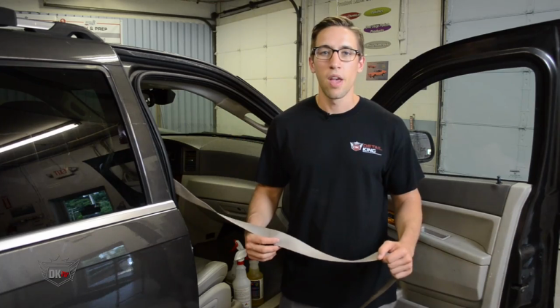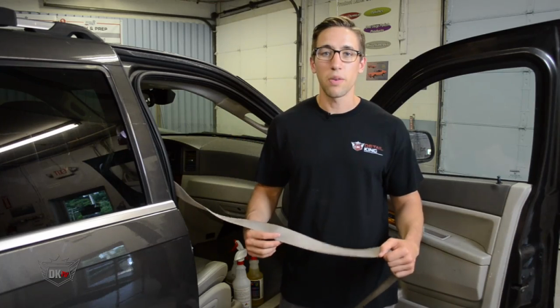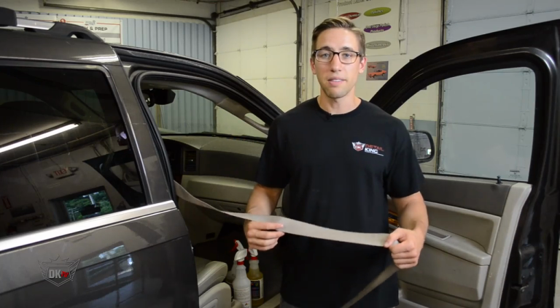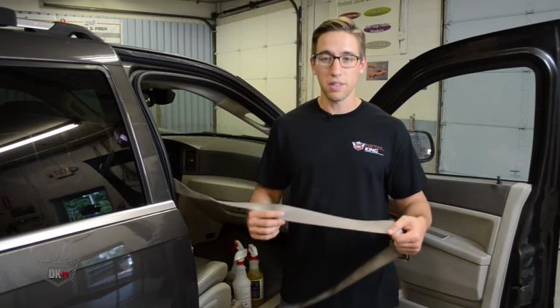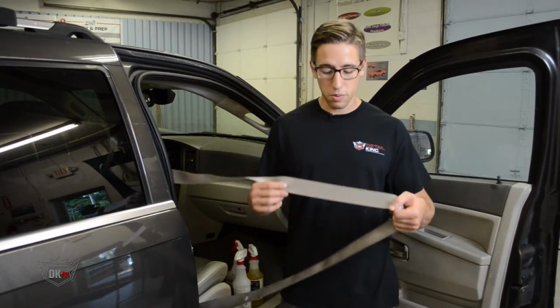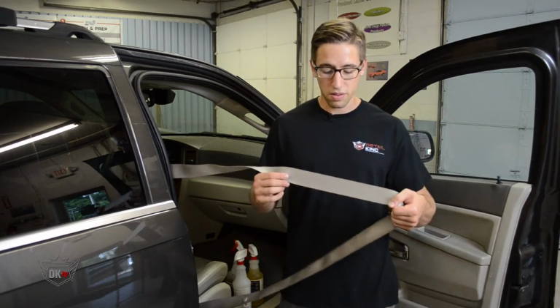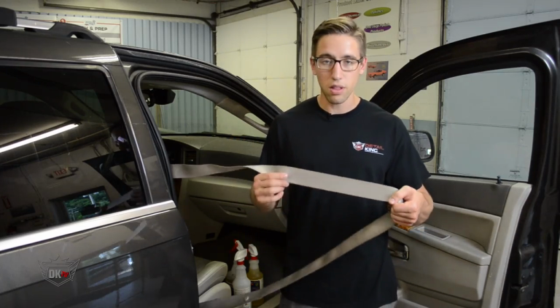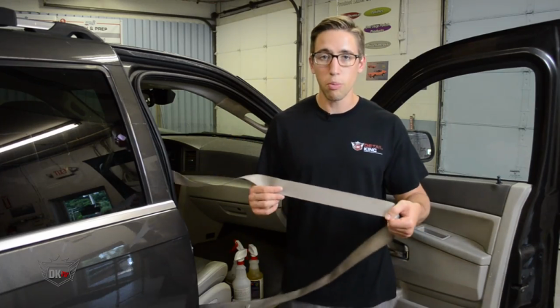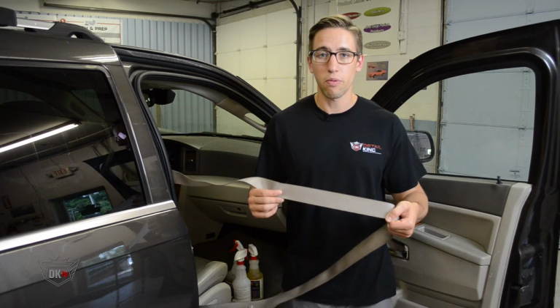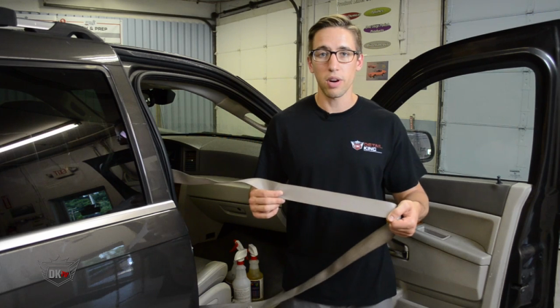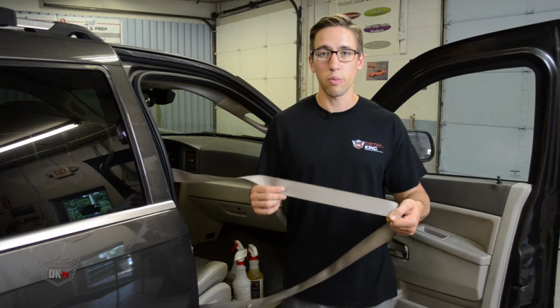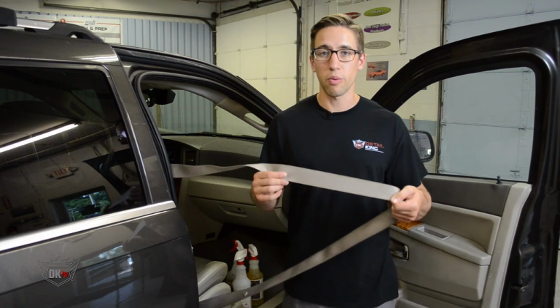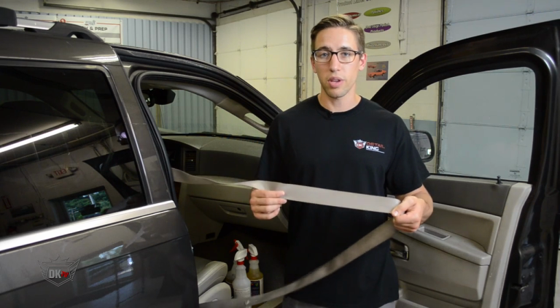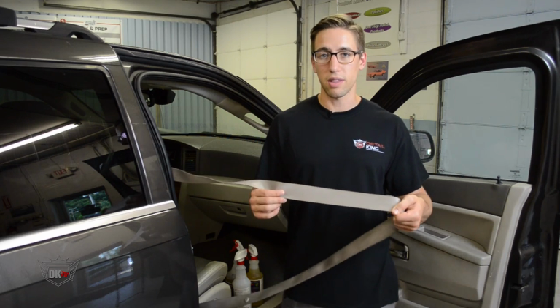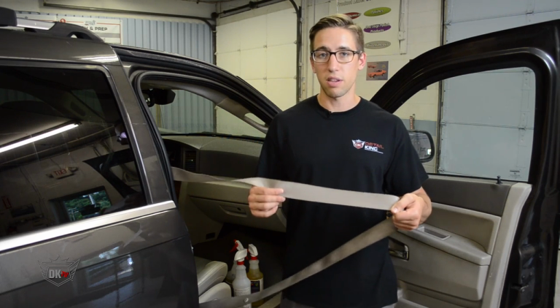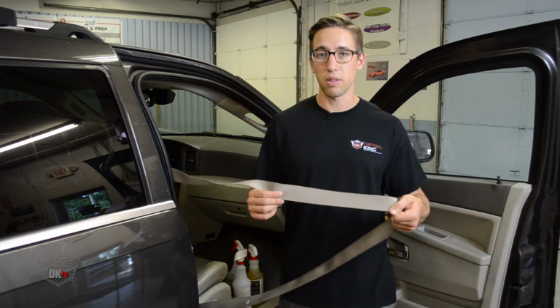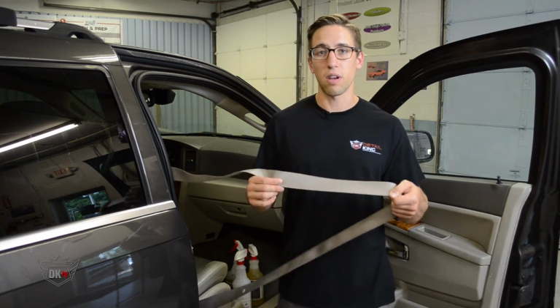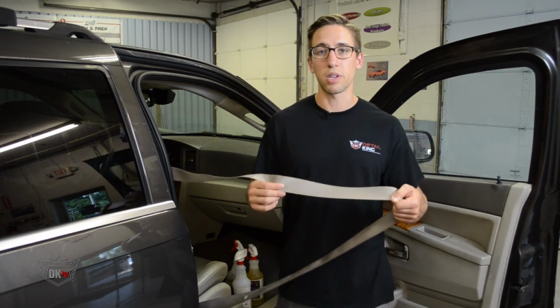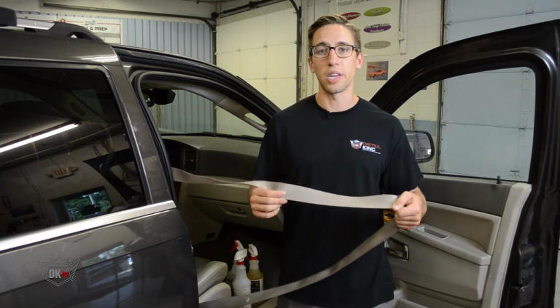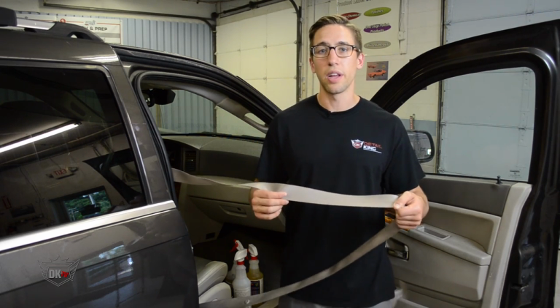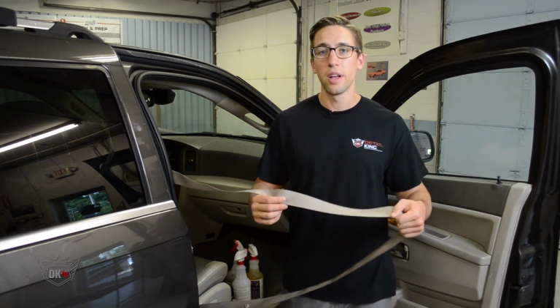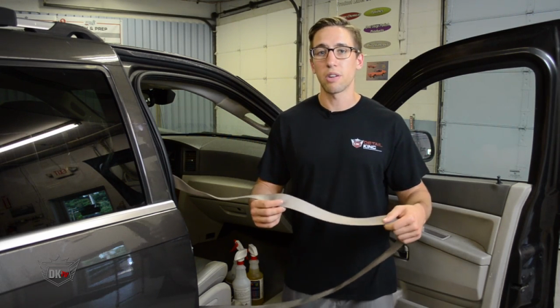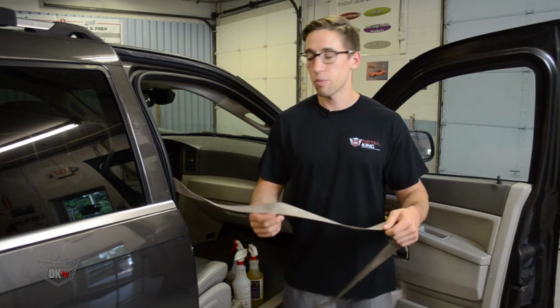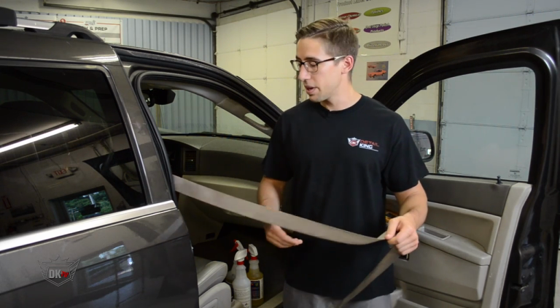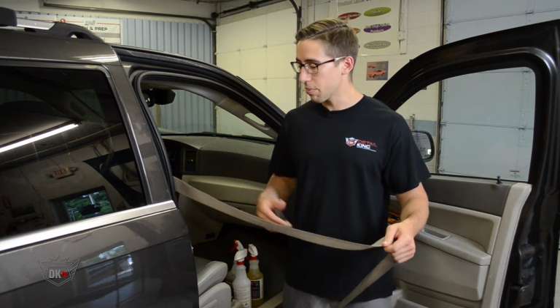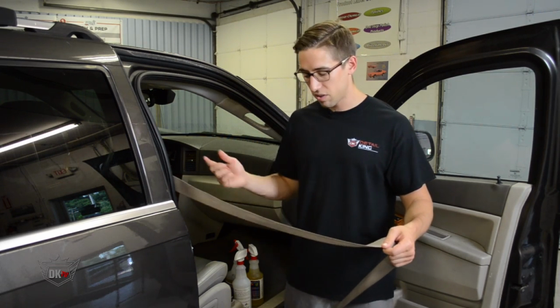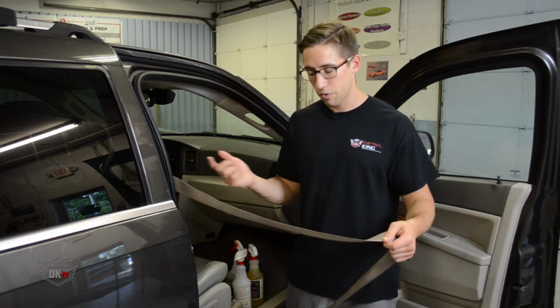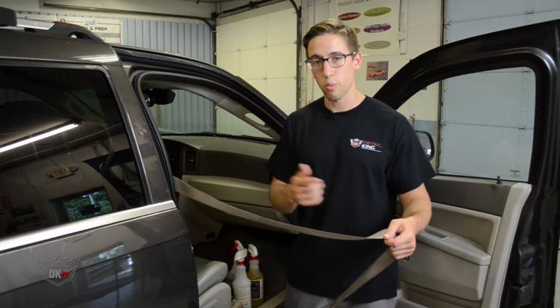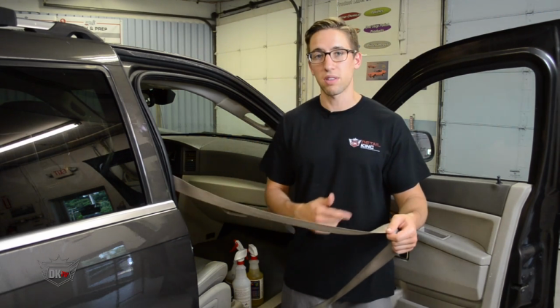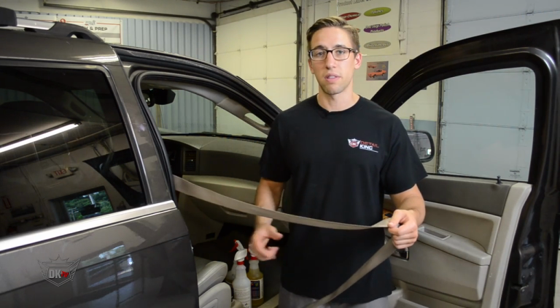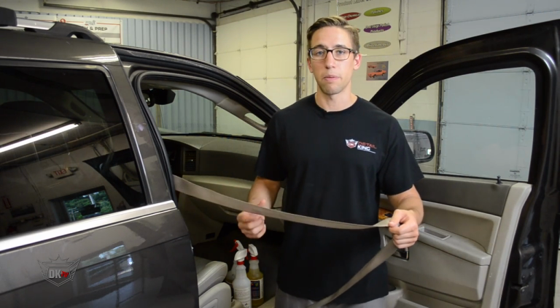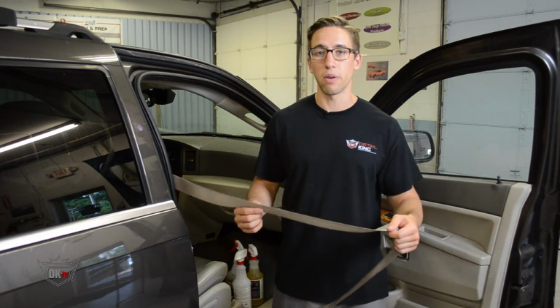So as you can see with just a little bit of work, we can really get the seat belt to come clean. Now just repeat the process for the rest of the seat belt.